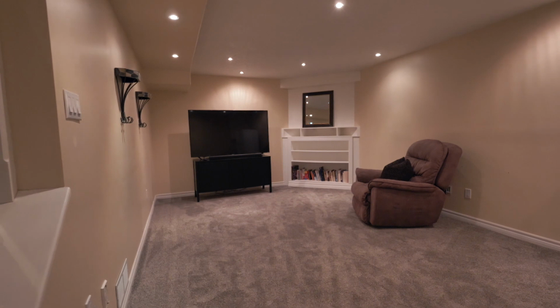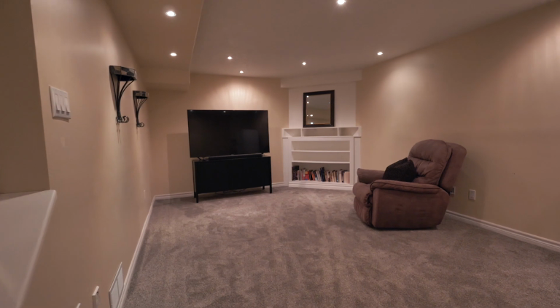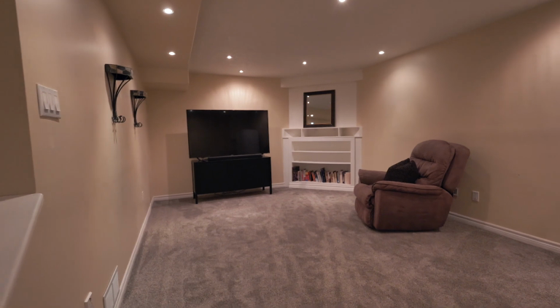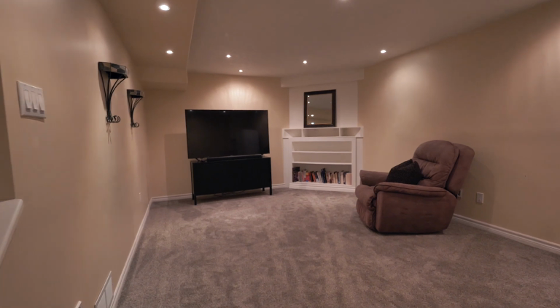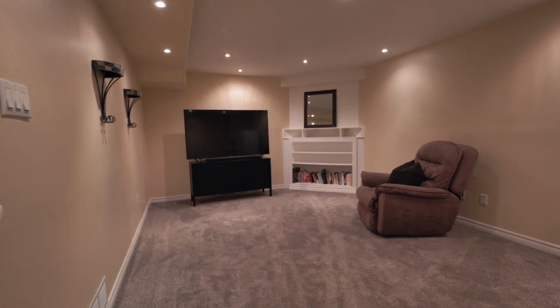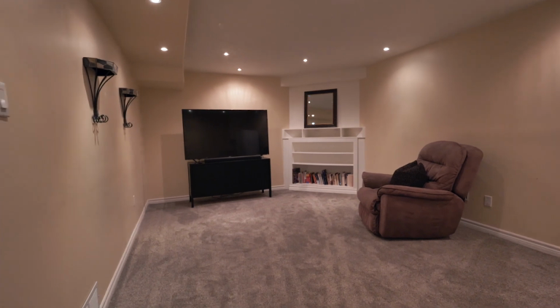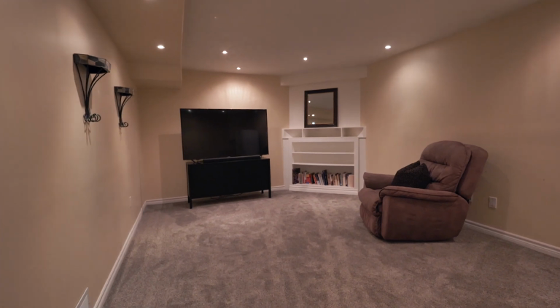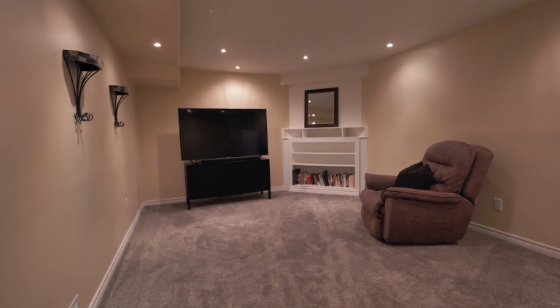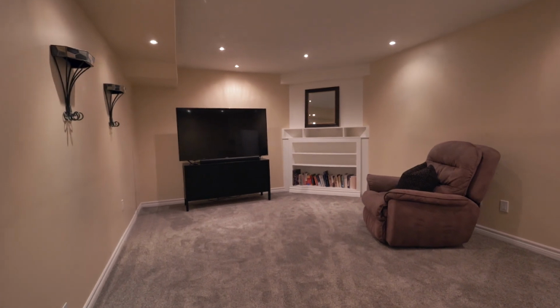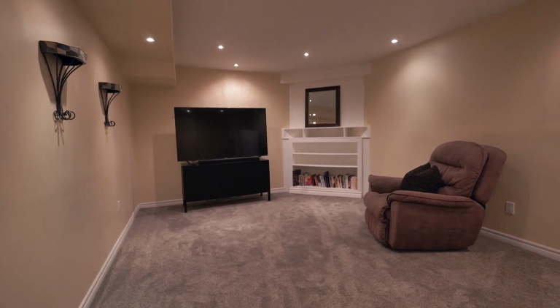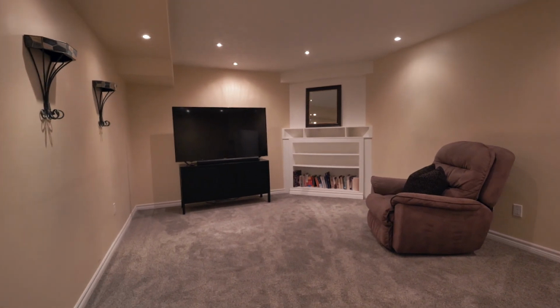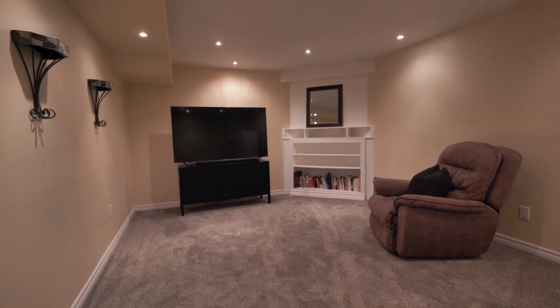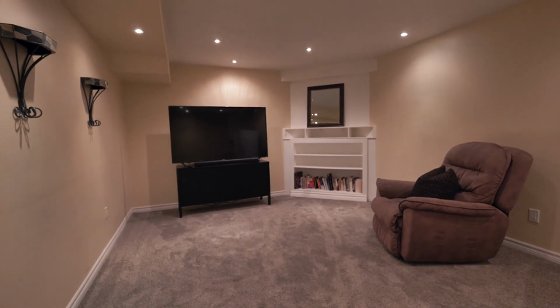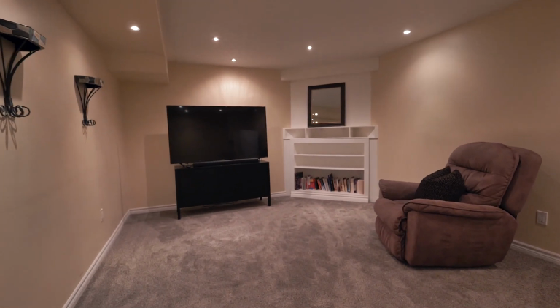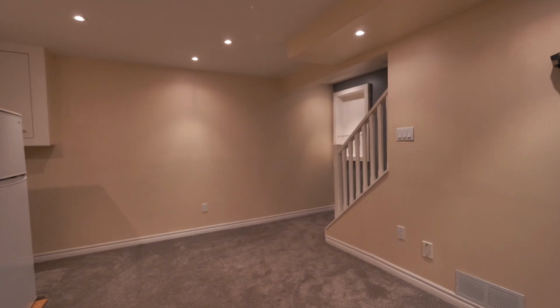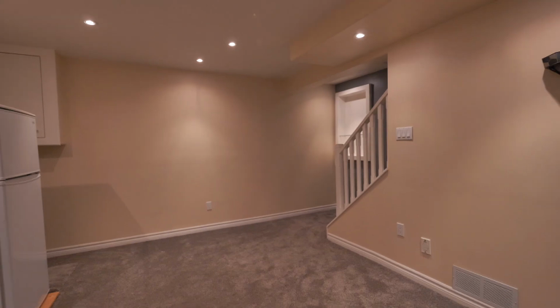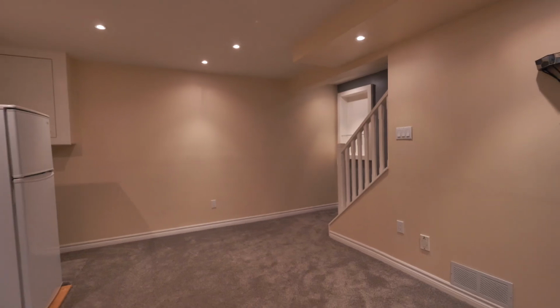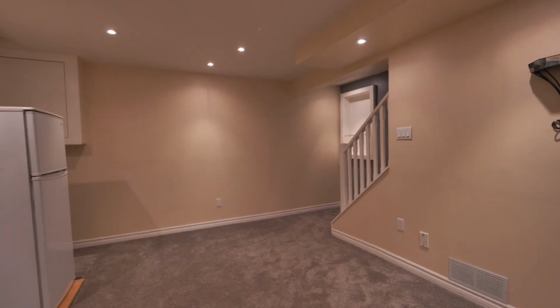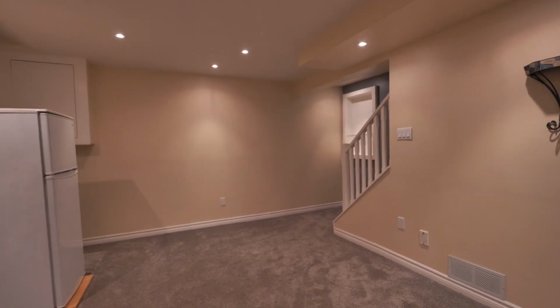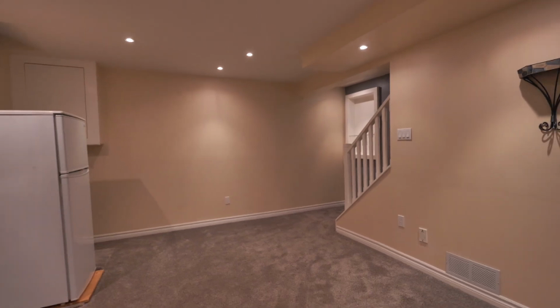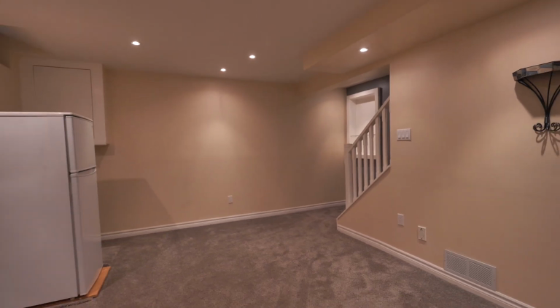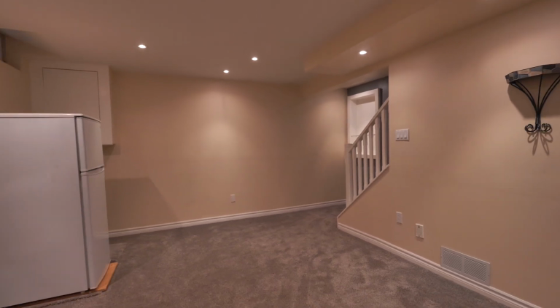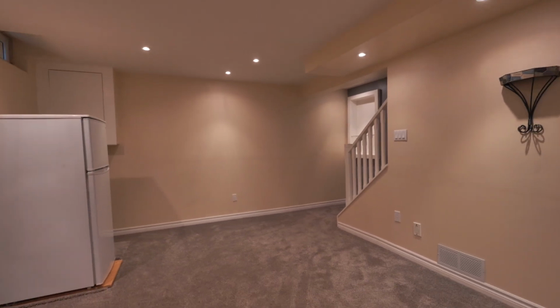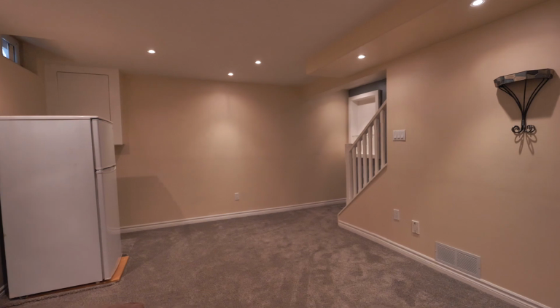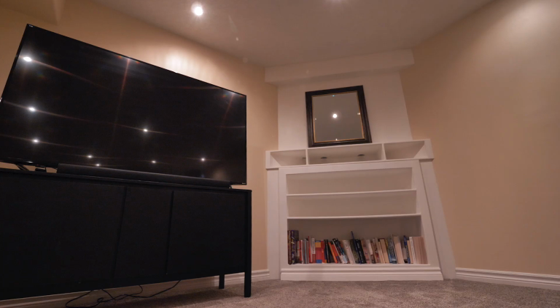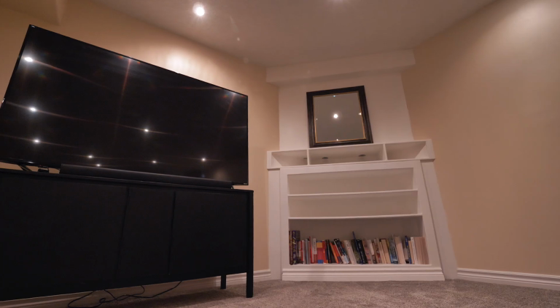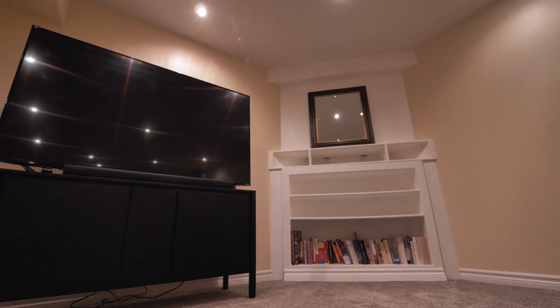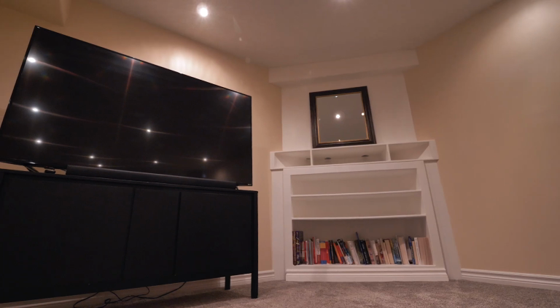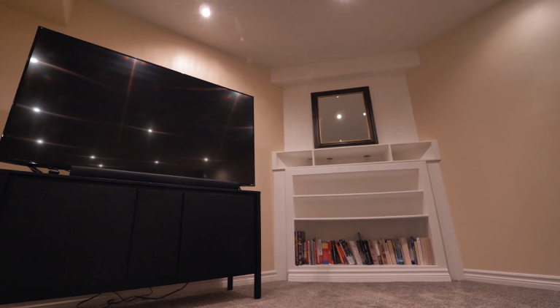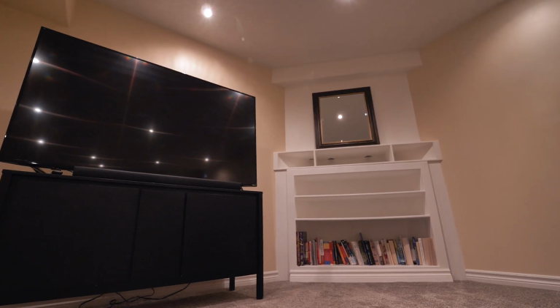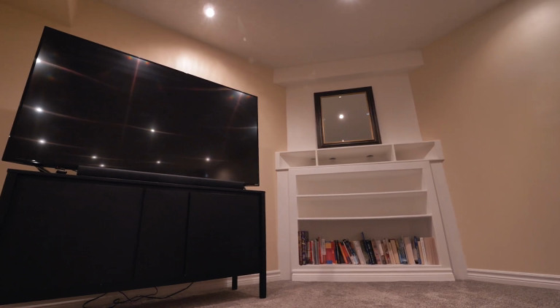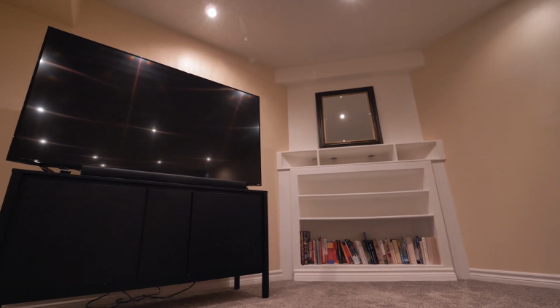We're in the lower level now and this makes a great space for a rec room, games room, or a wonderful place just to hang out and read a book.